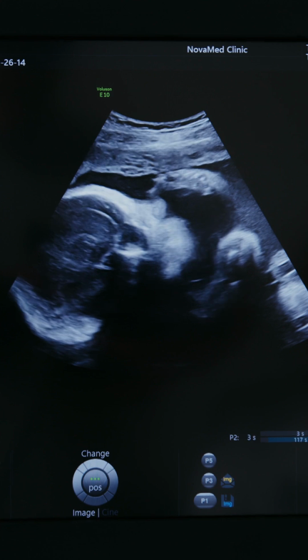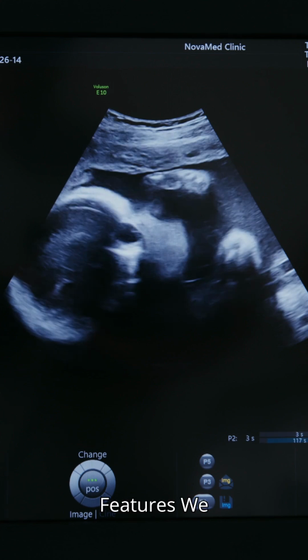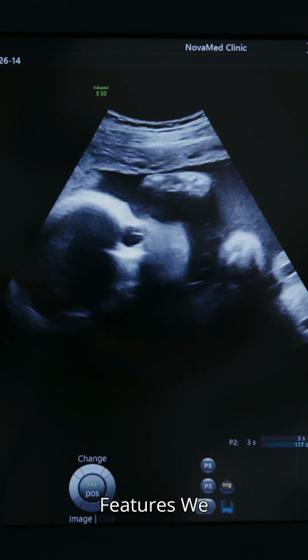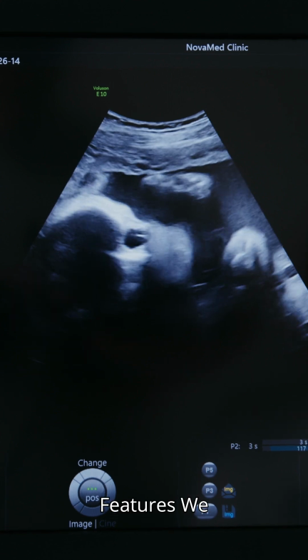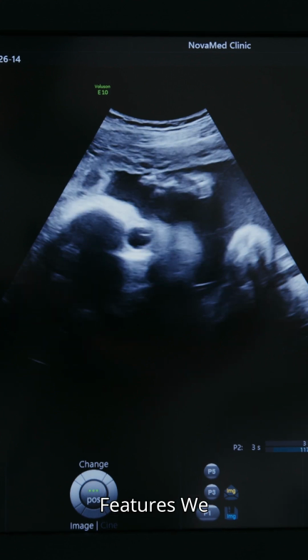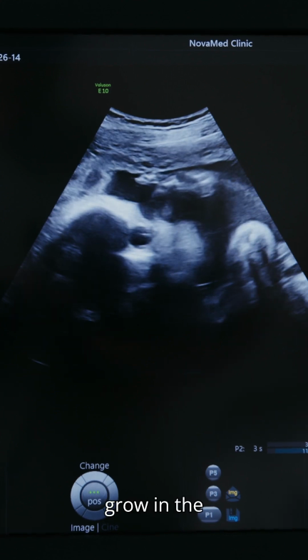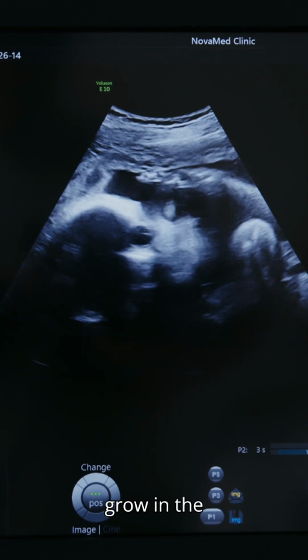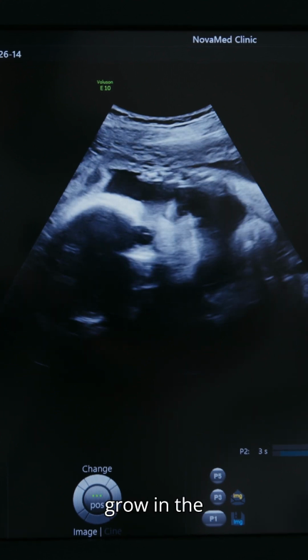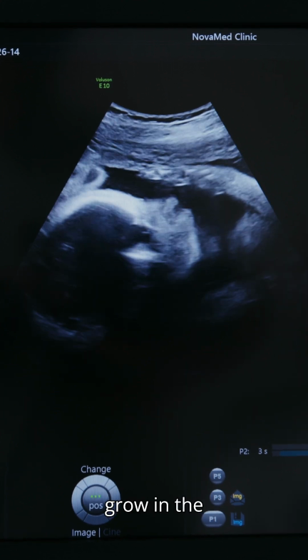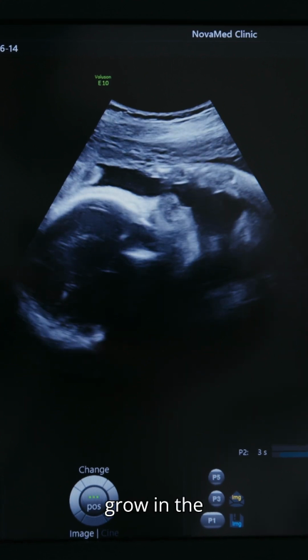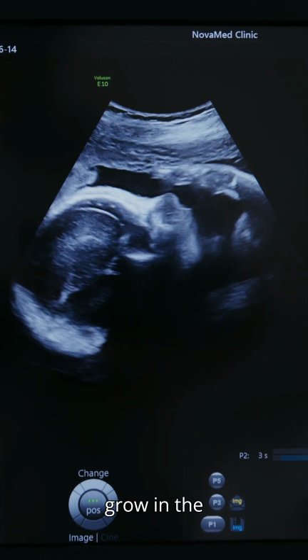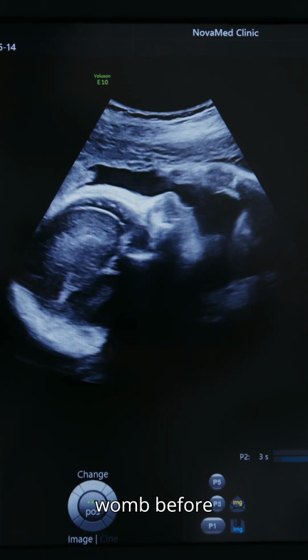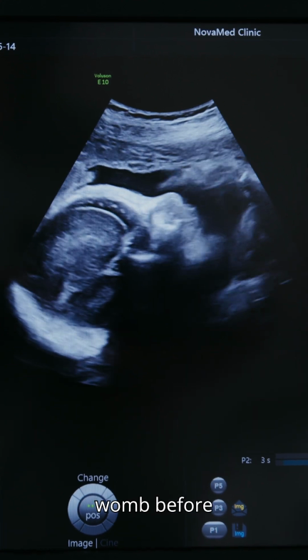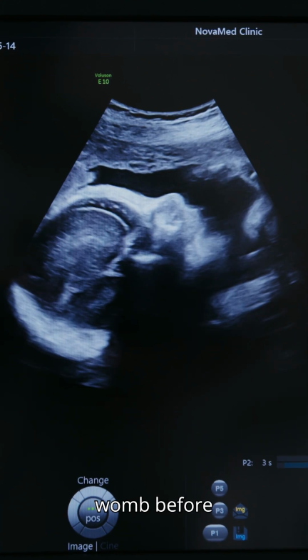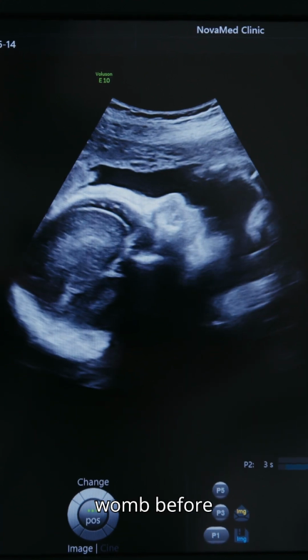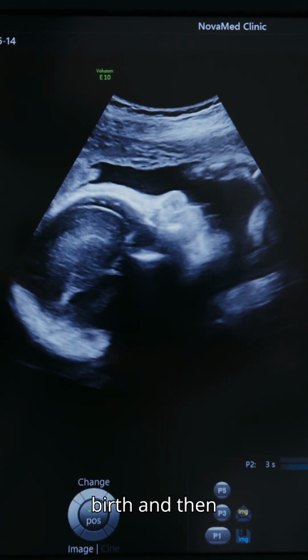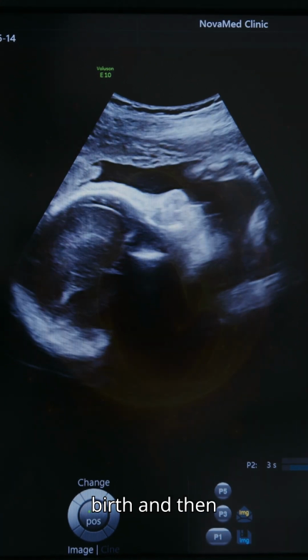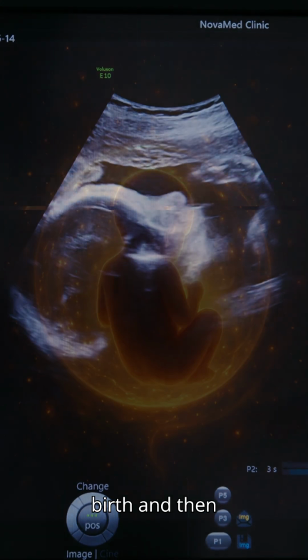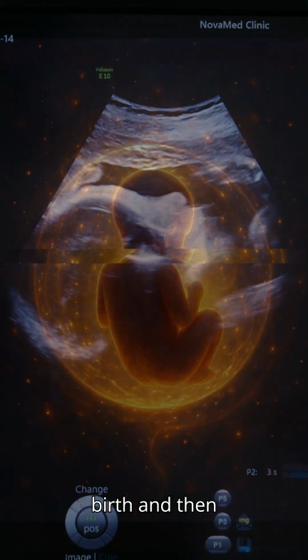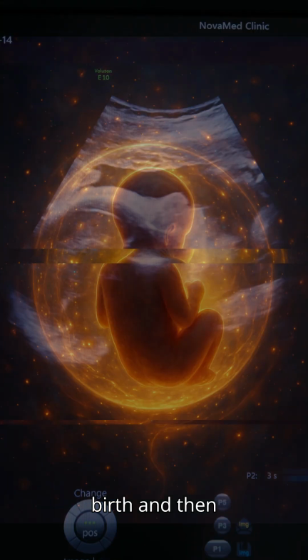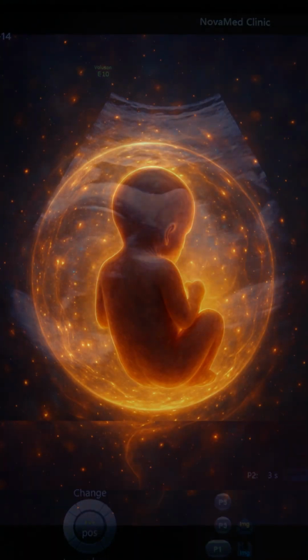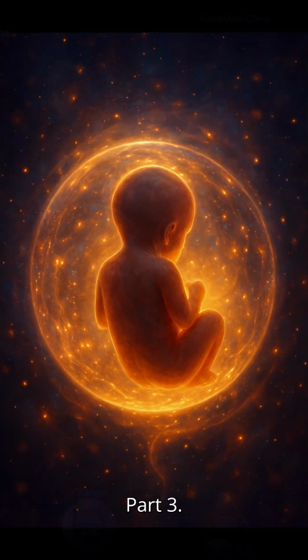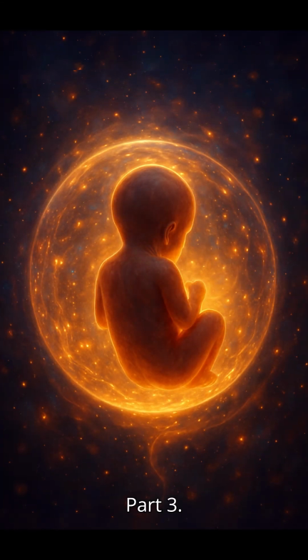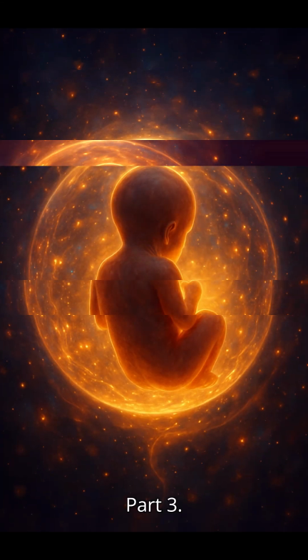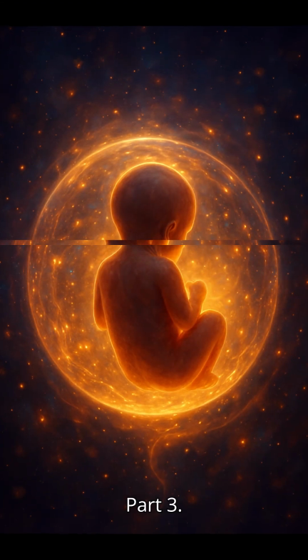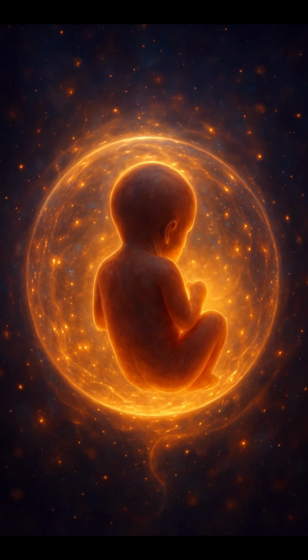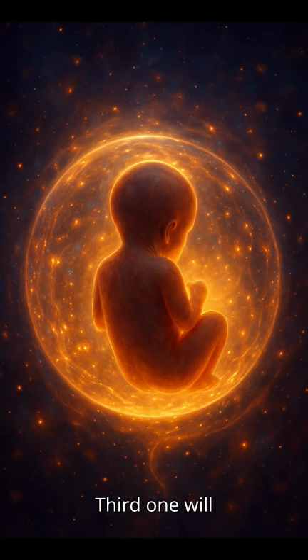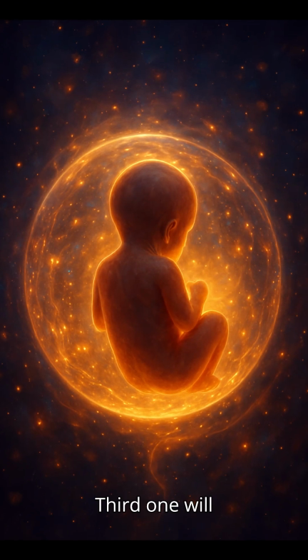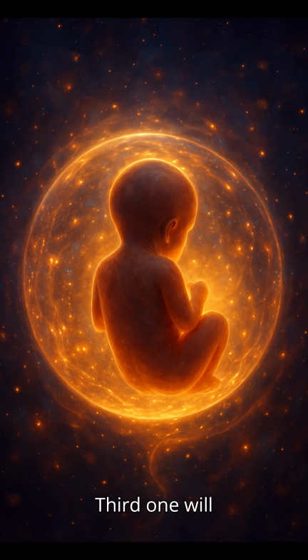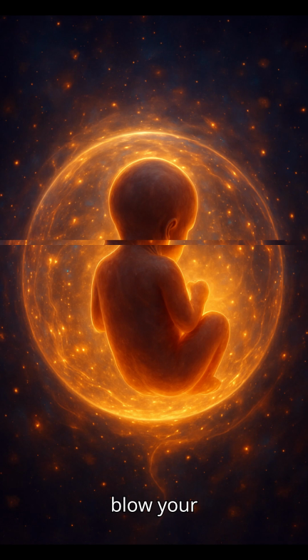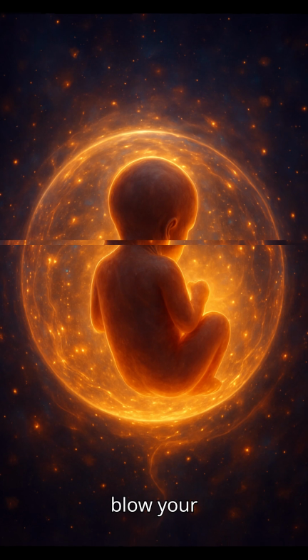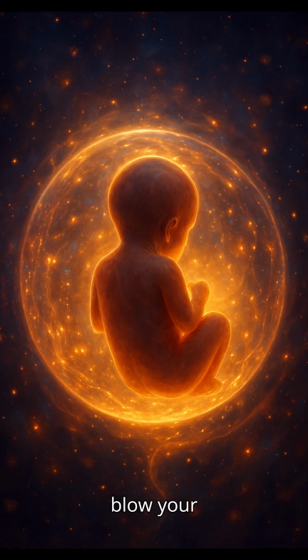Features we grow in the womb, before birth, and then lose. Part 3. The third one will blow your mind.